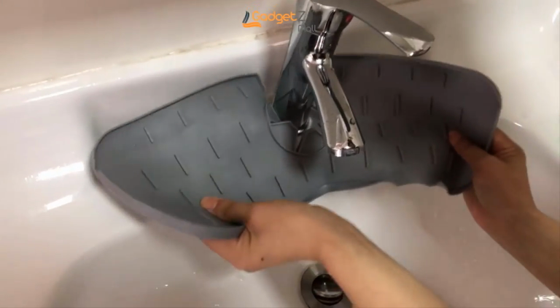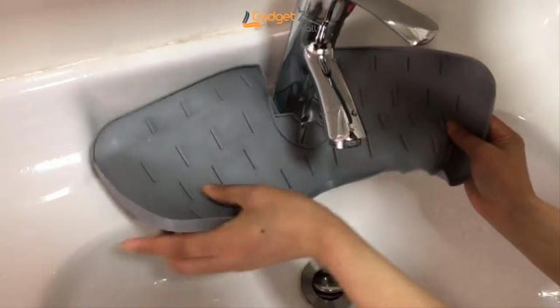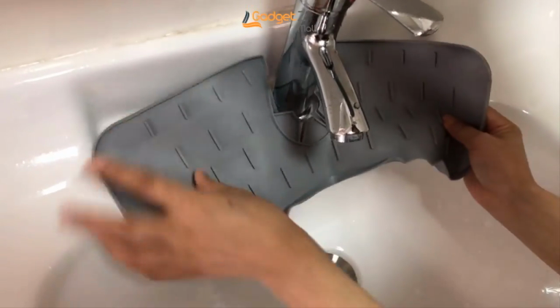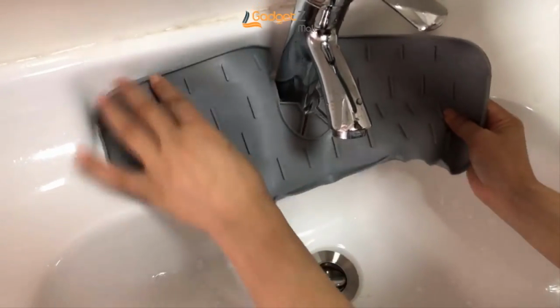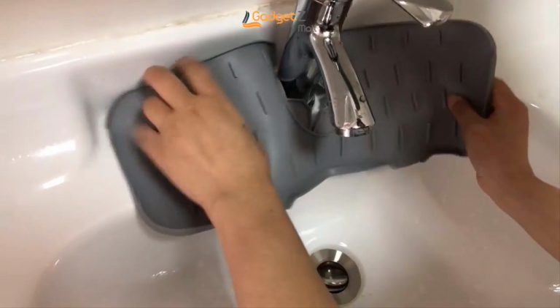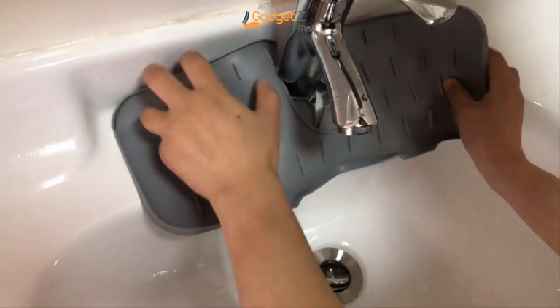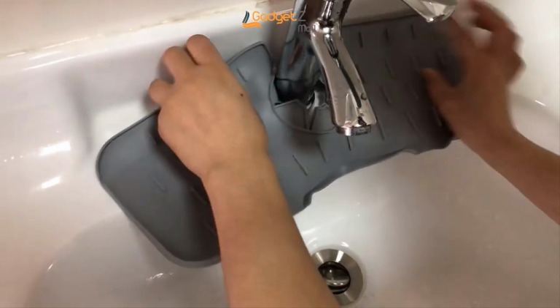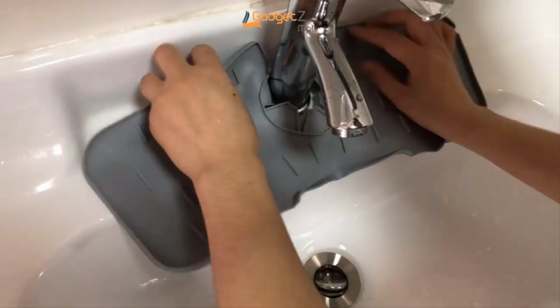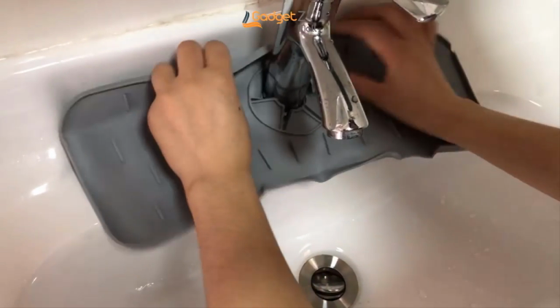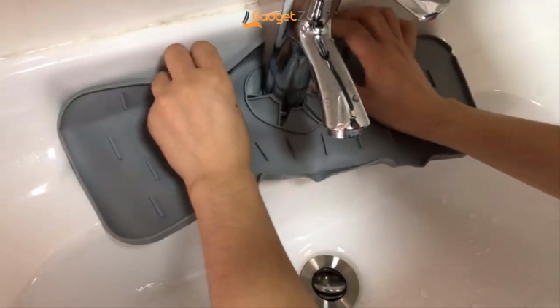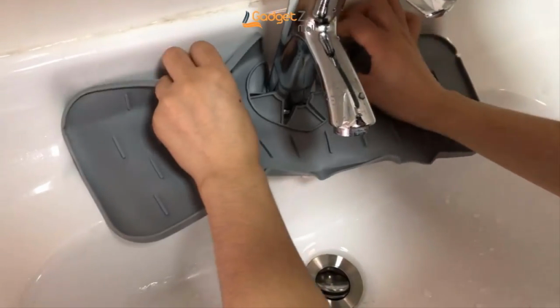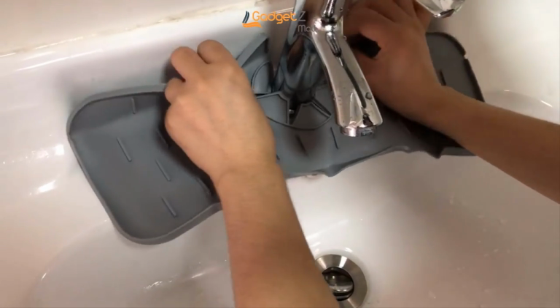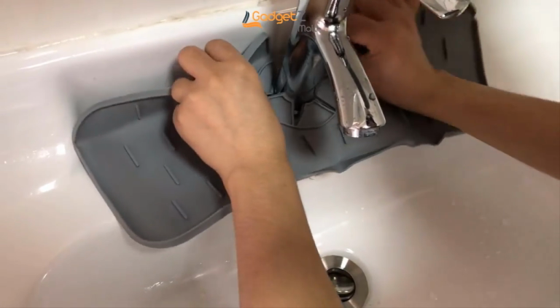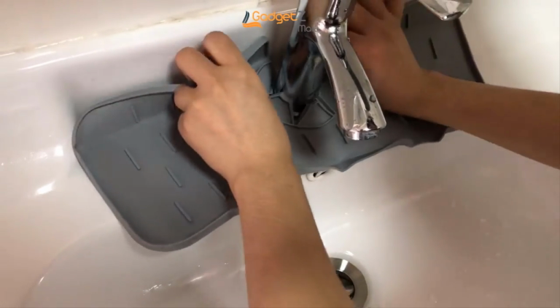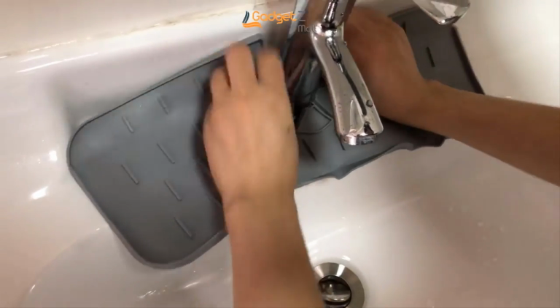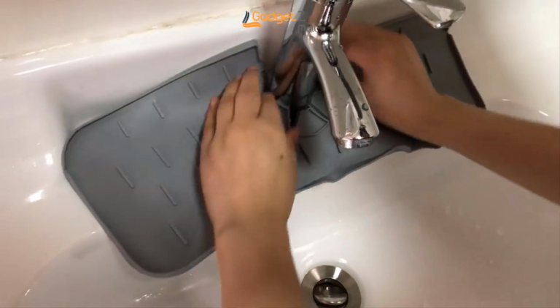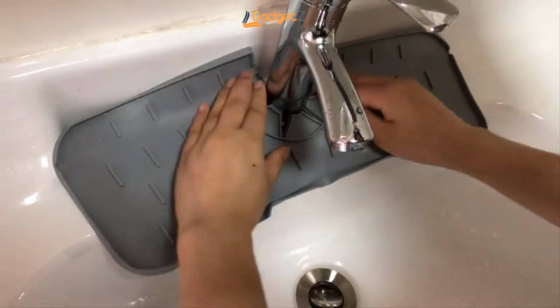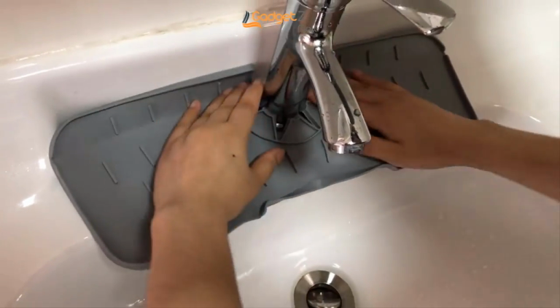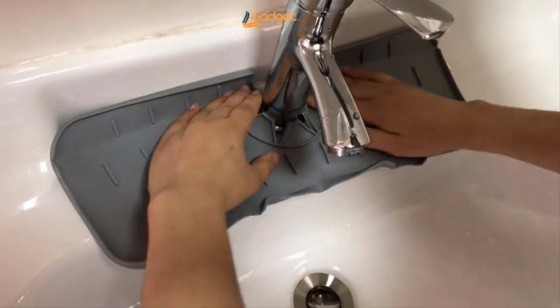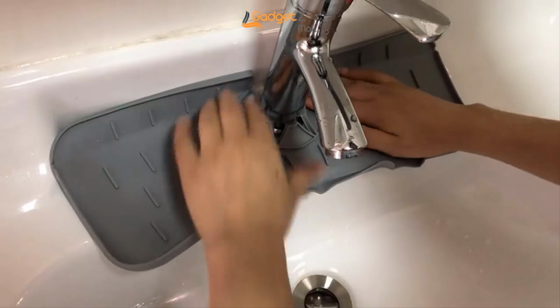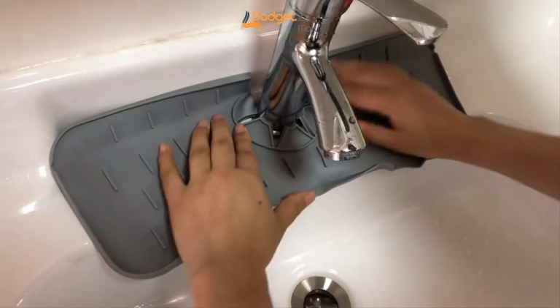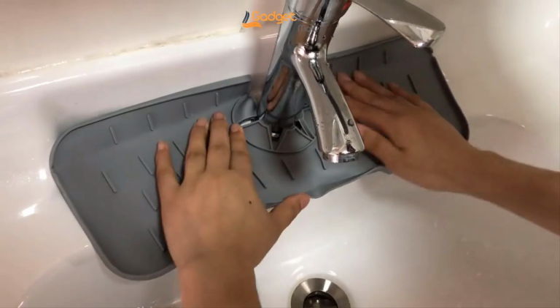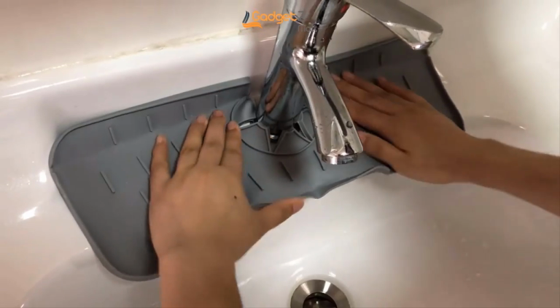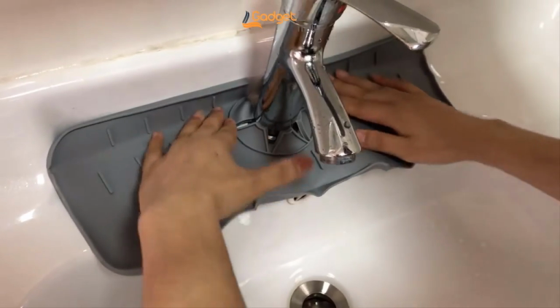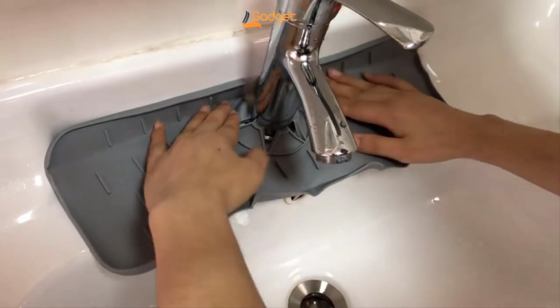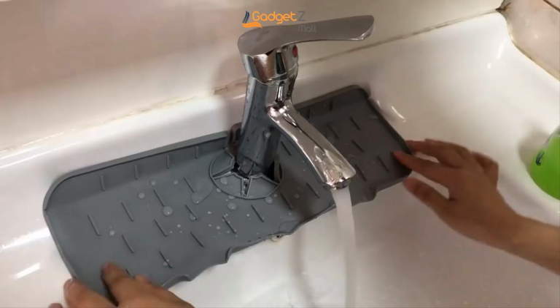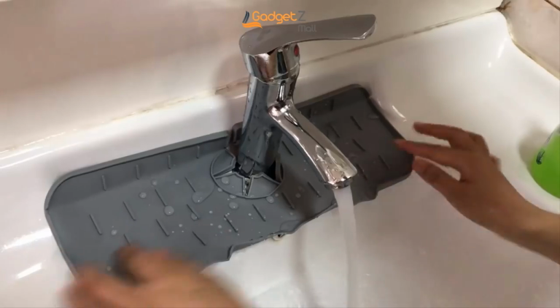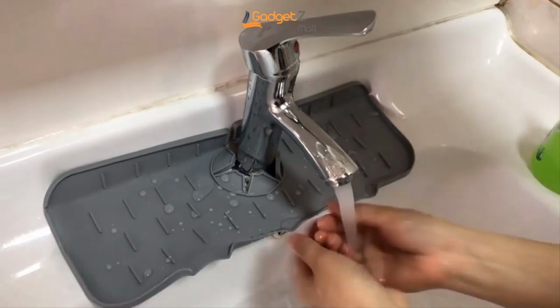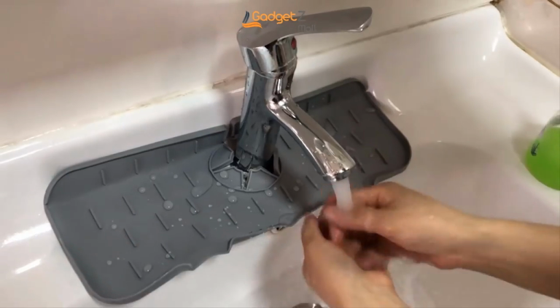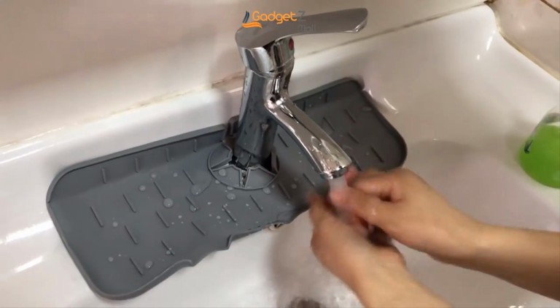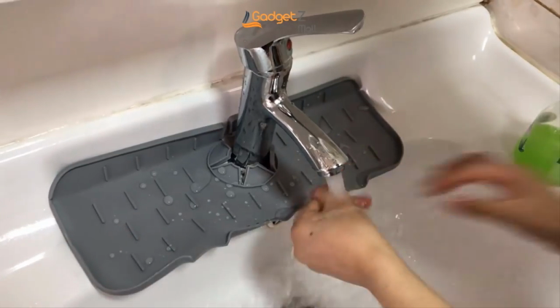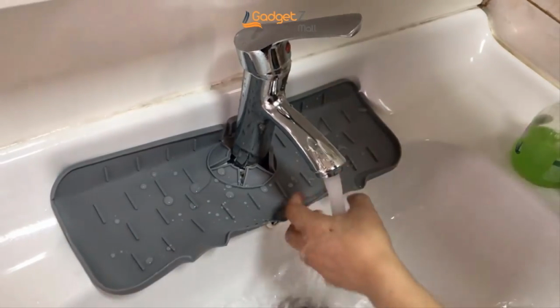Order your Kitchen Guard mat today and enjoy a 100% satisfaction guarantee. Get yours now.